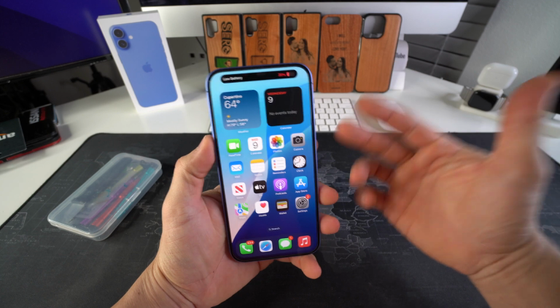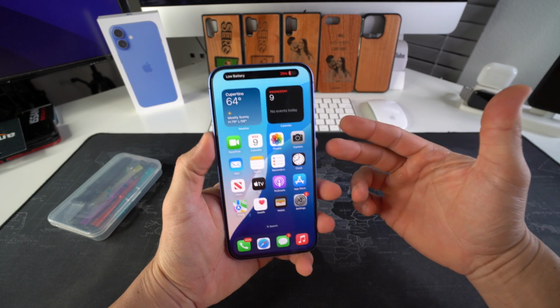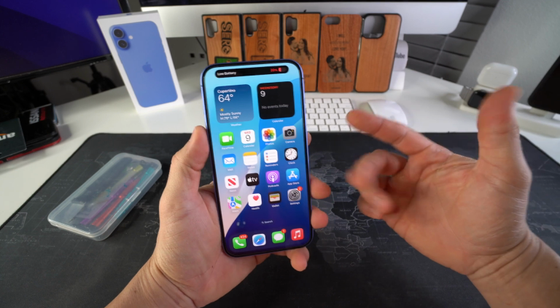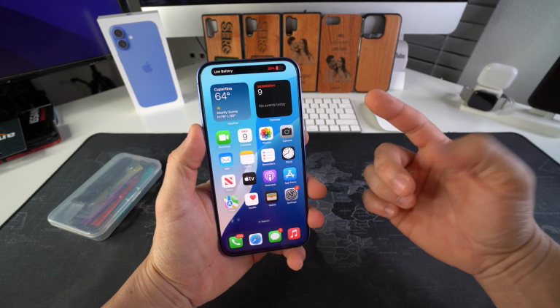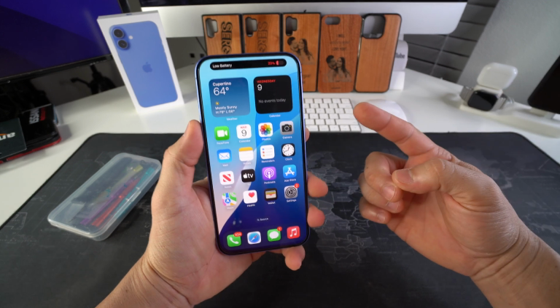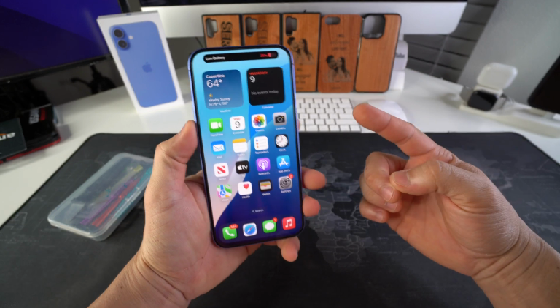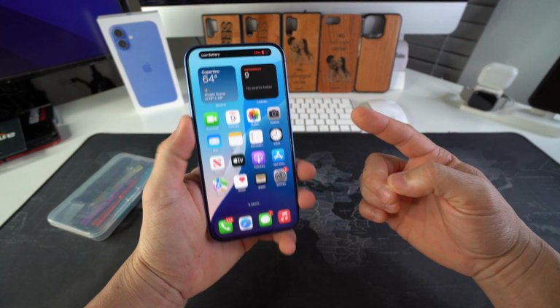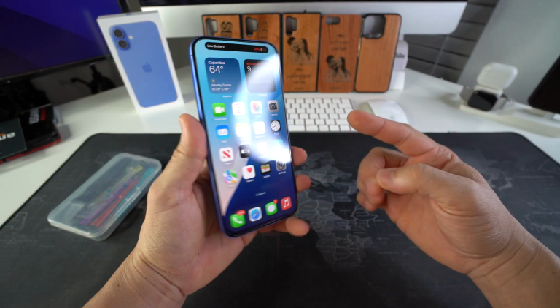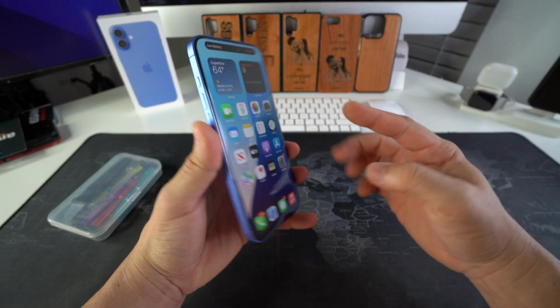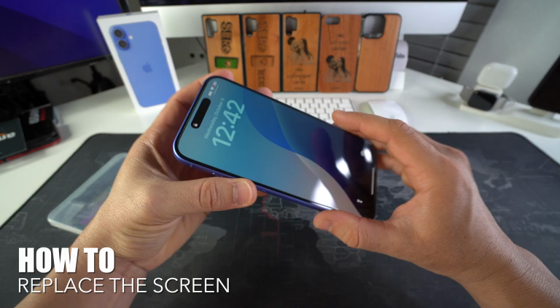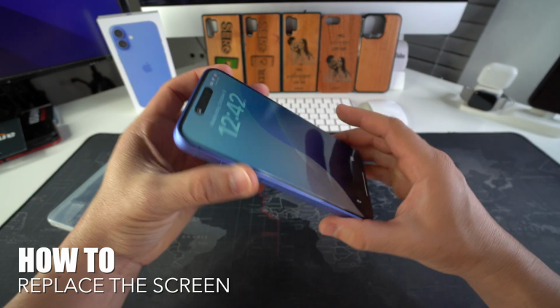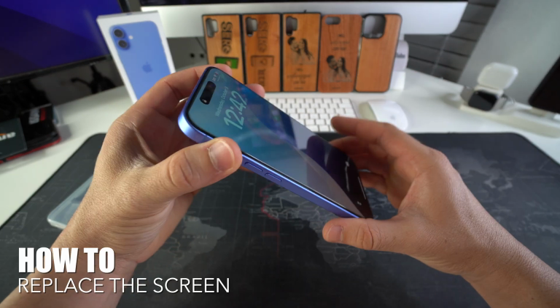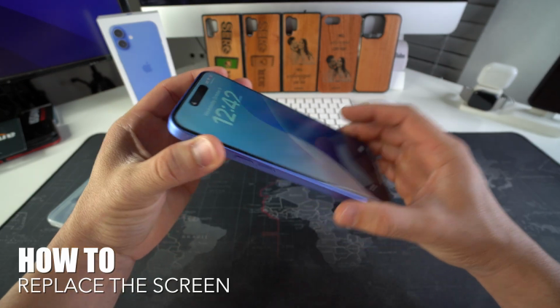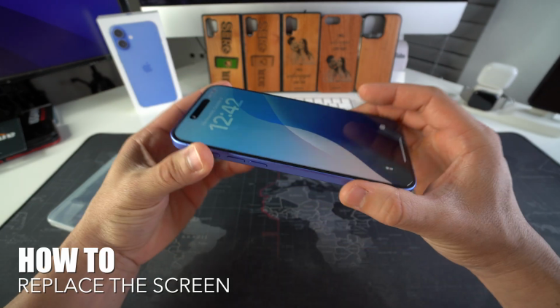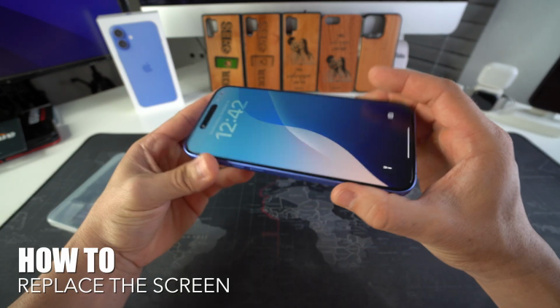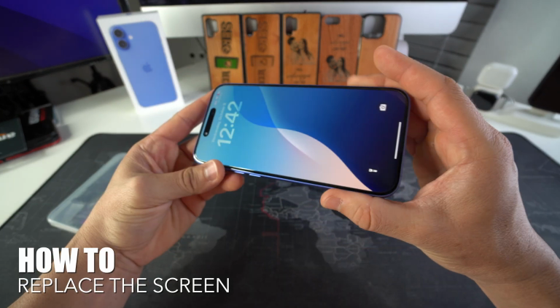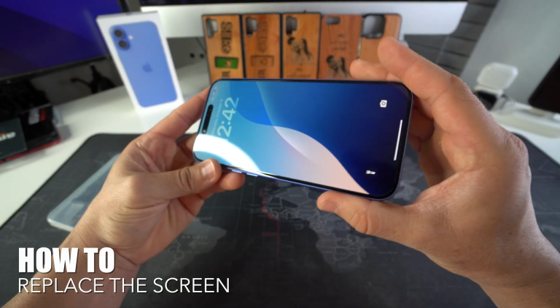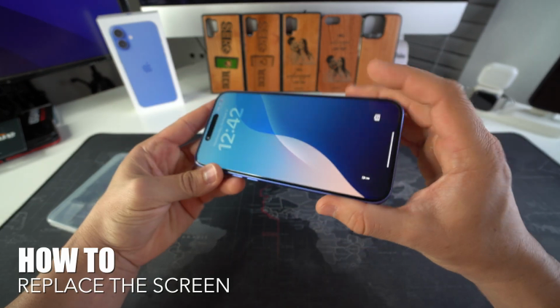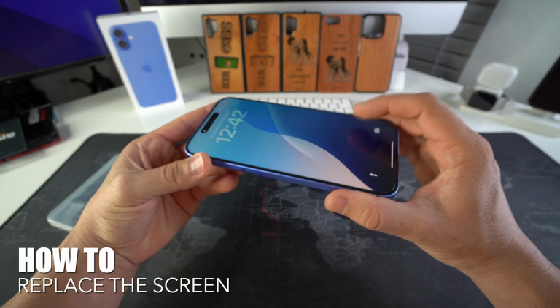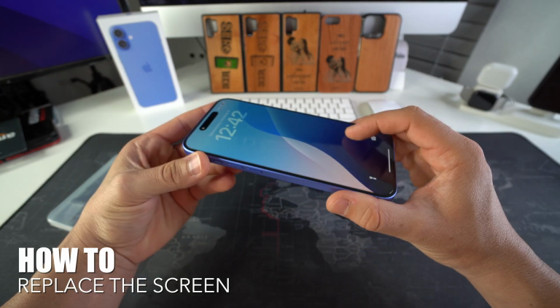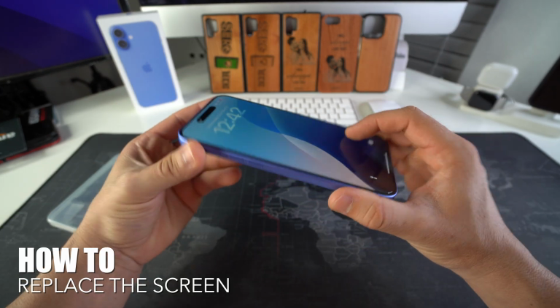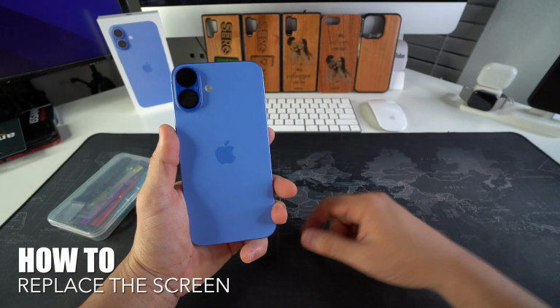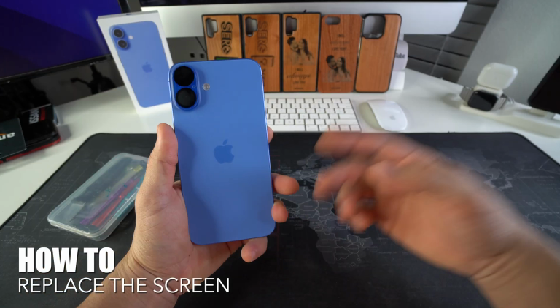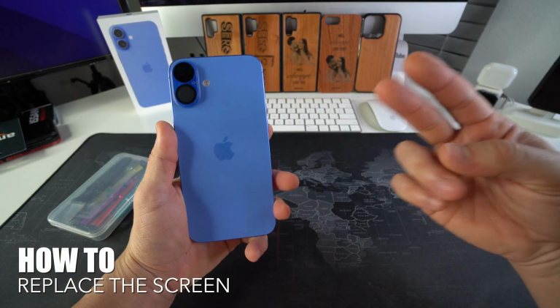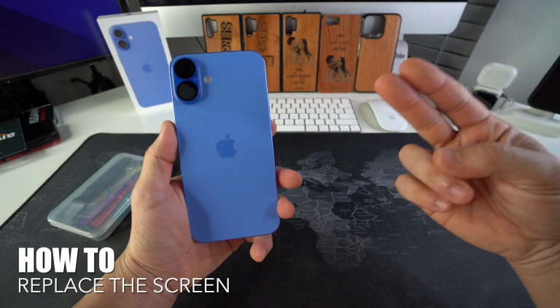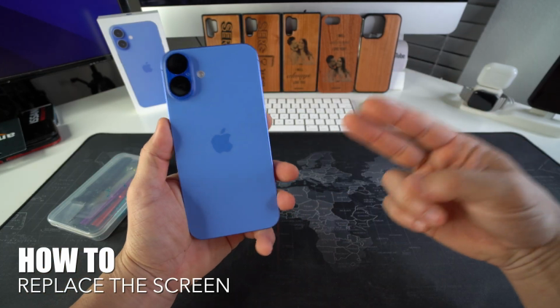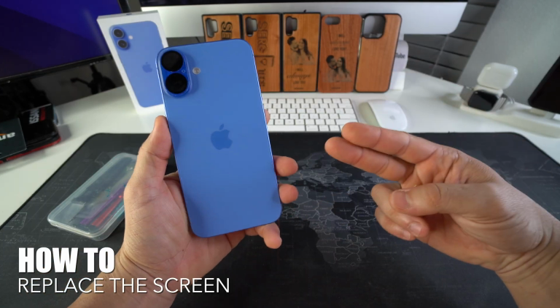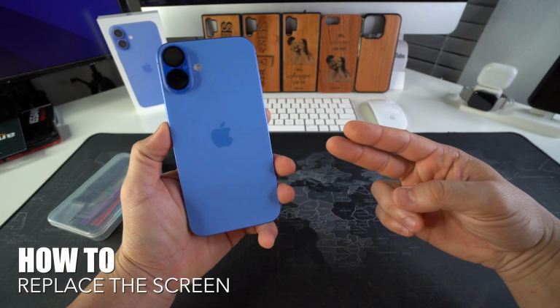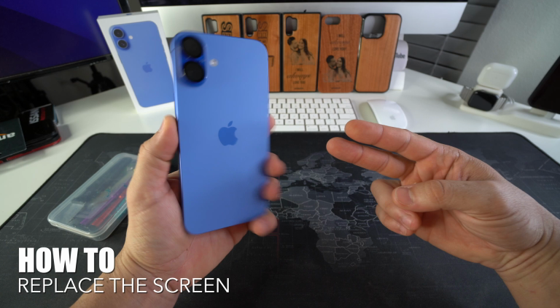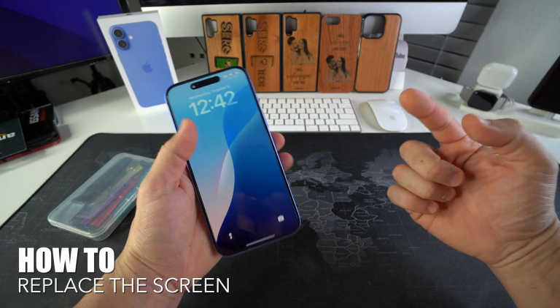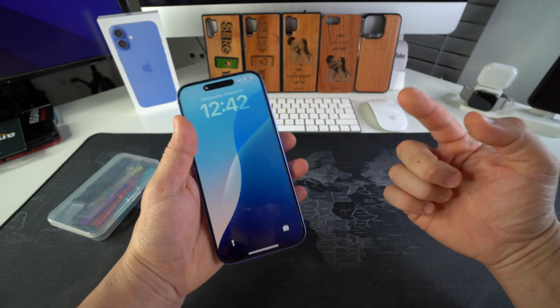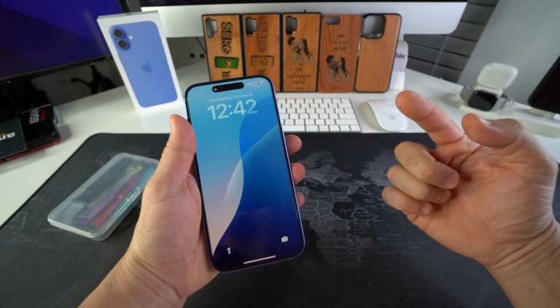Hey there, in this video I'm going to show you how to take apart and replace the screen on your Apple iPhone 16. Let's go.